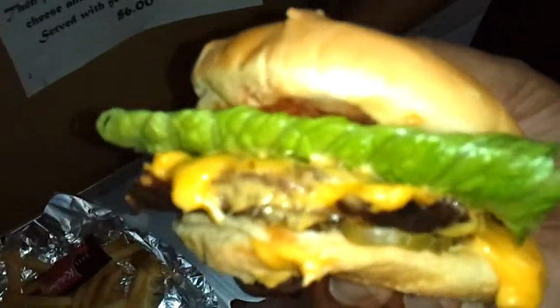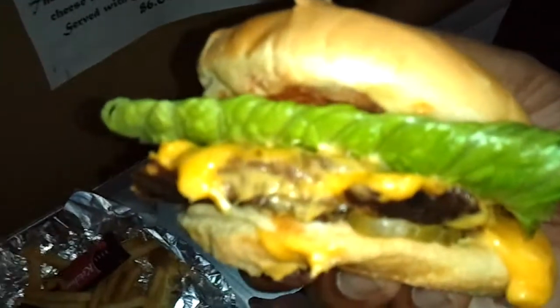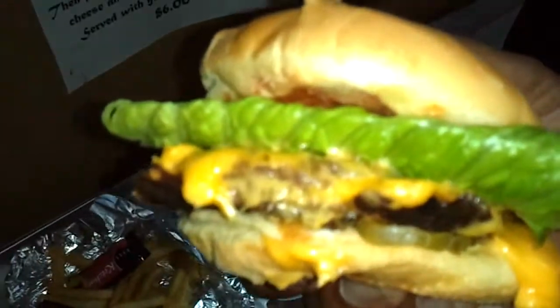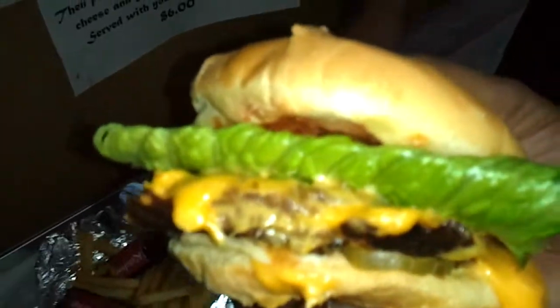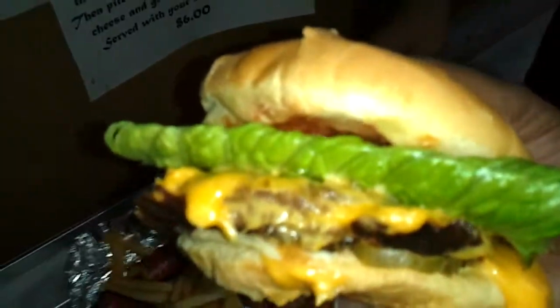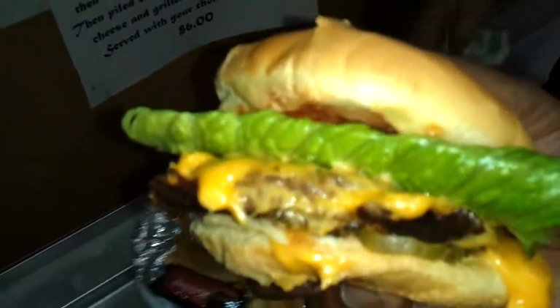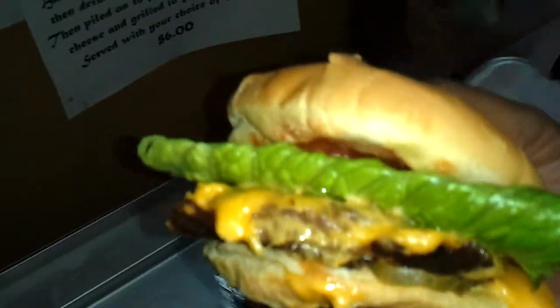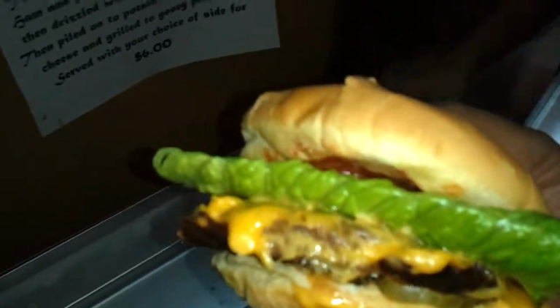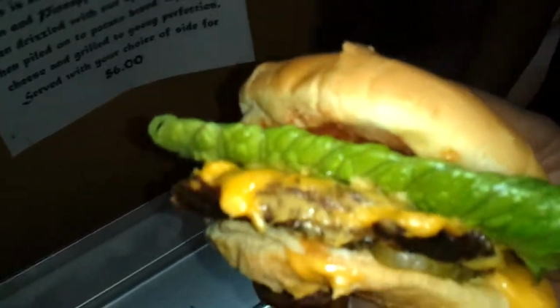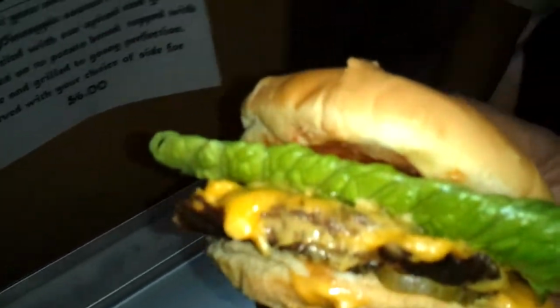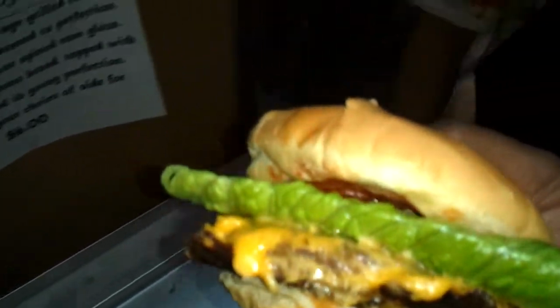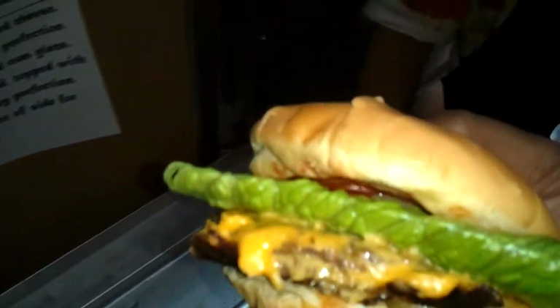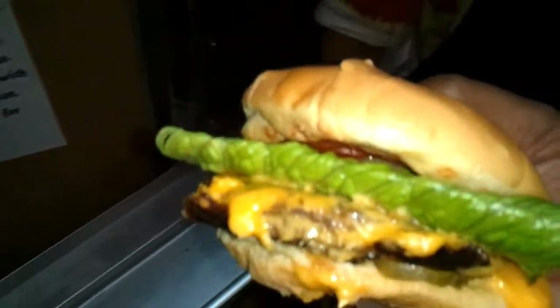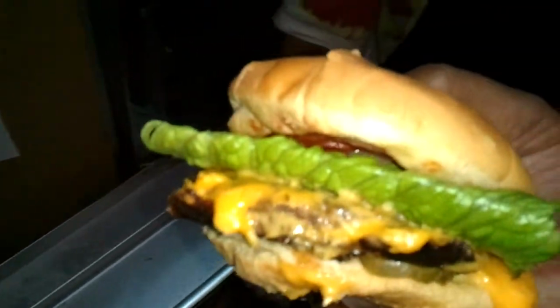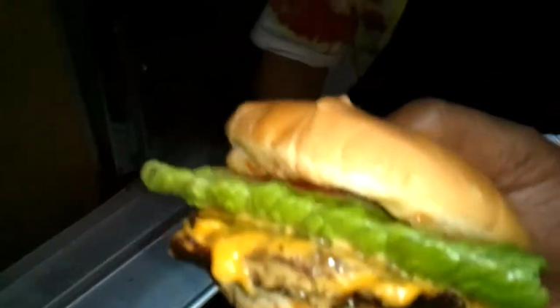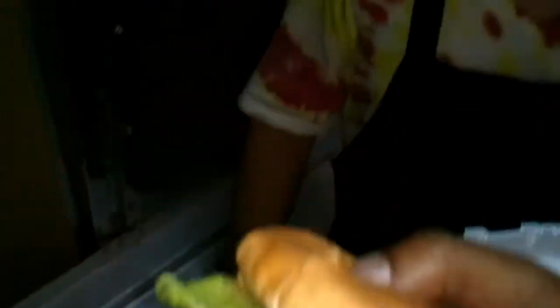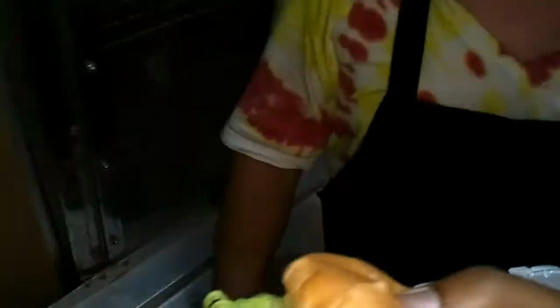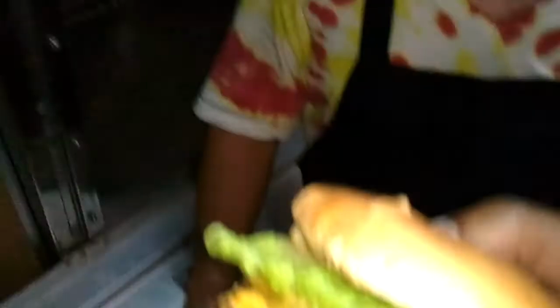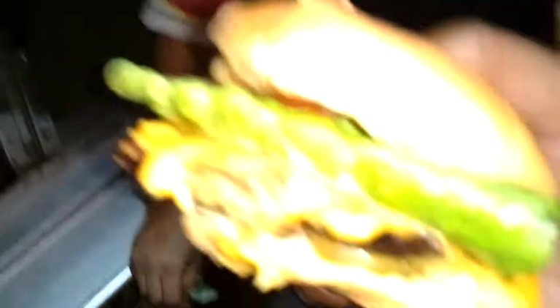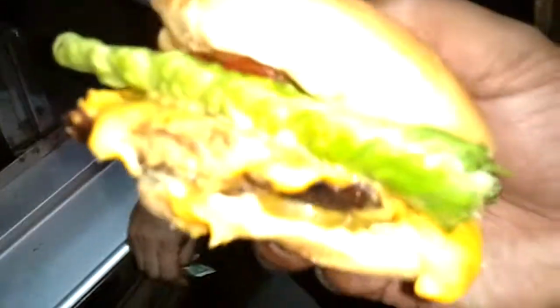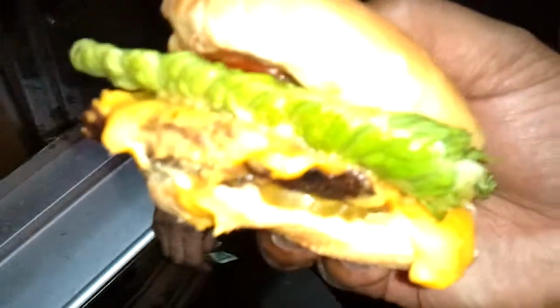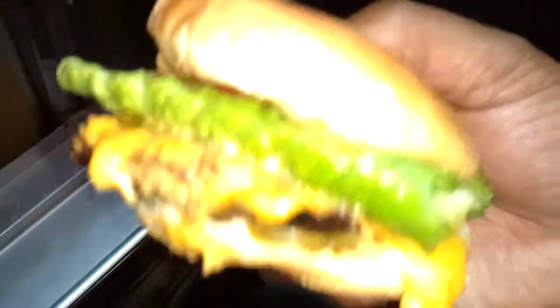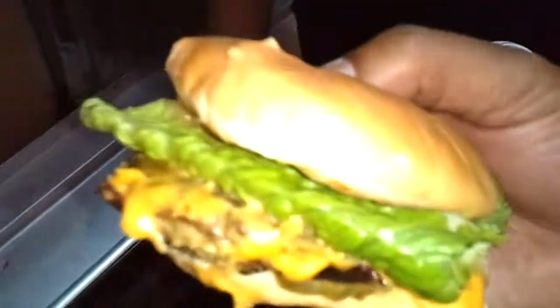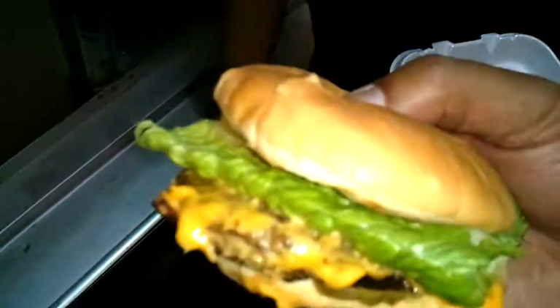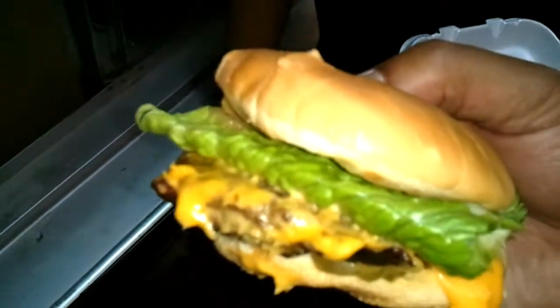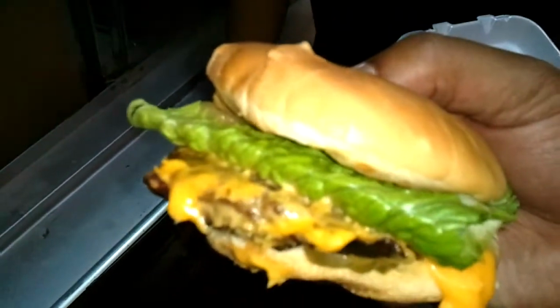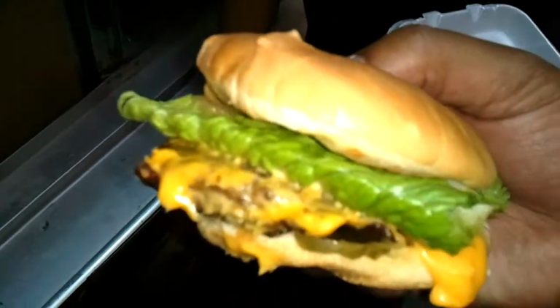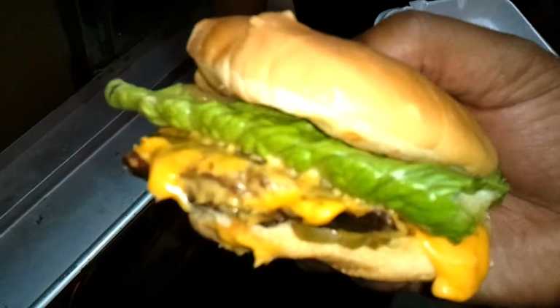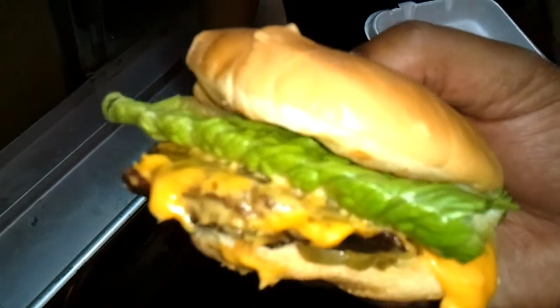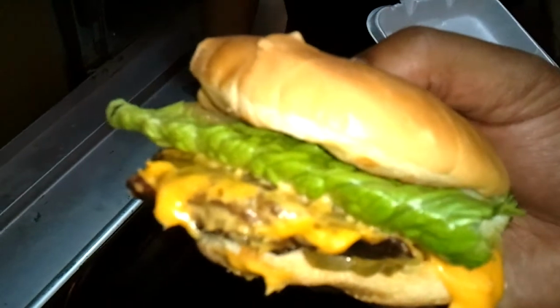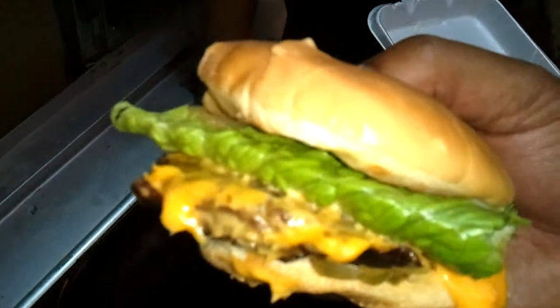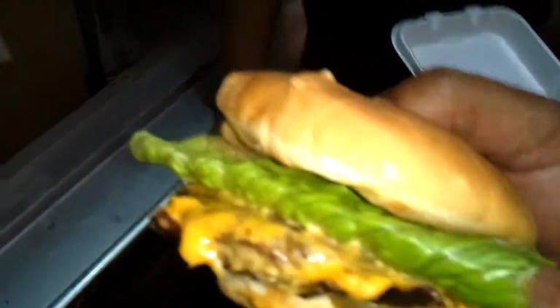Look at that cheese there. And what kind of cheese did you put on this burger, Will? Cheddar. Cheddar cheese. And I'm going to take a bite.